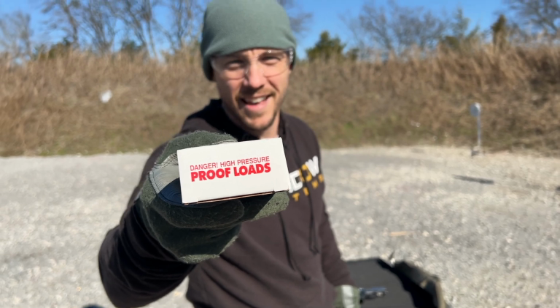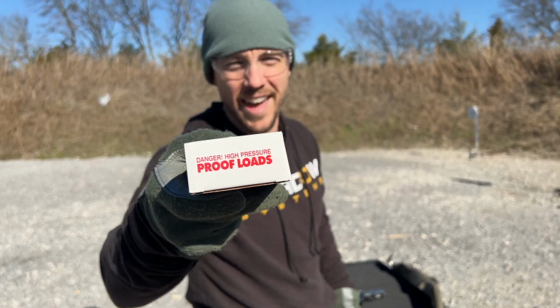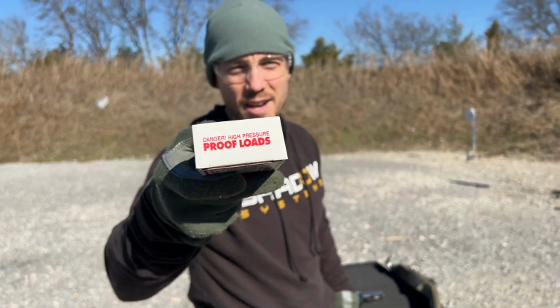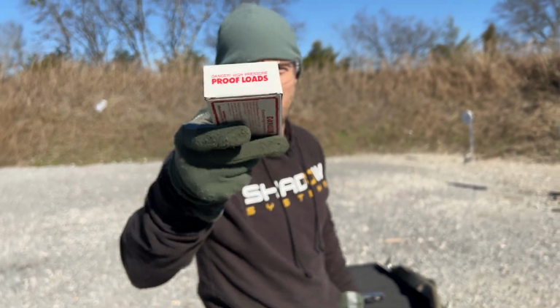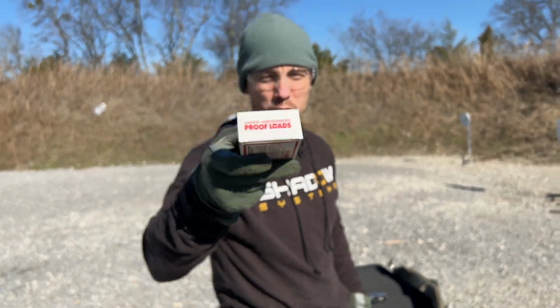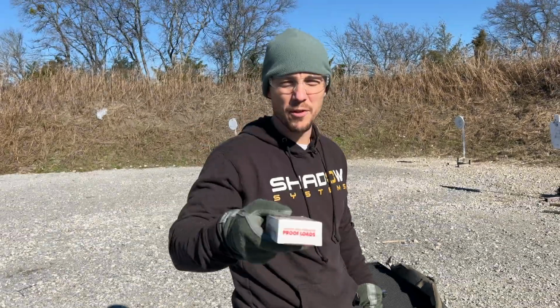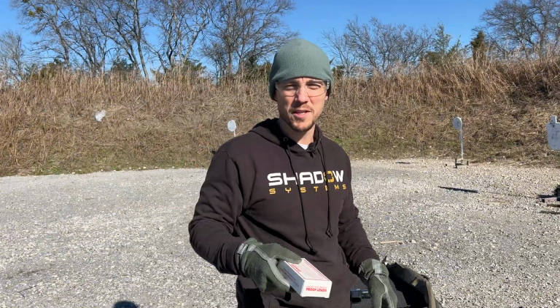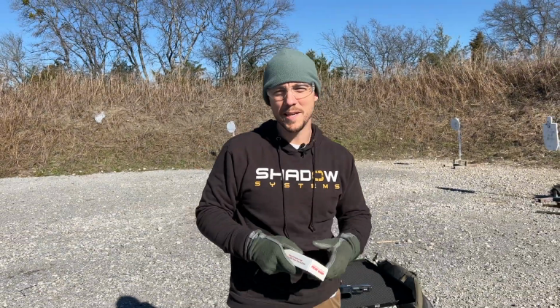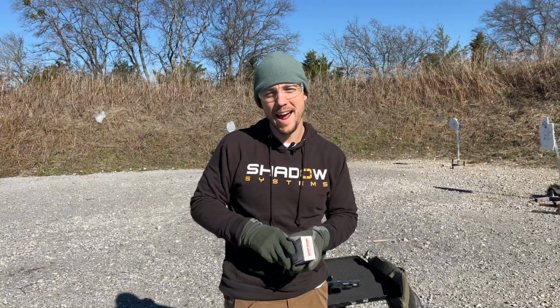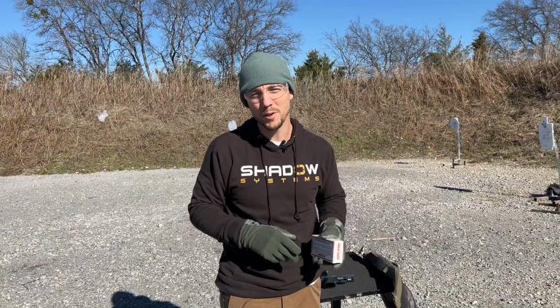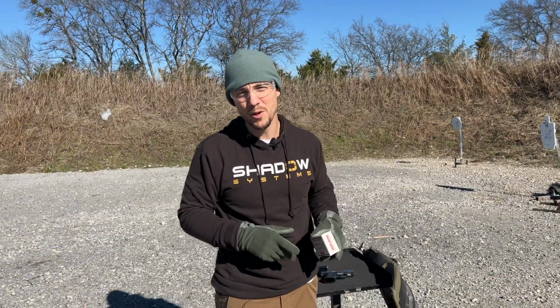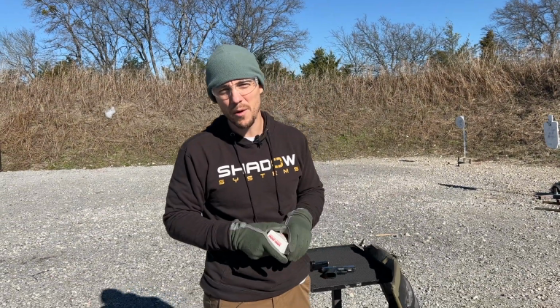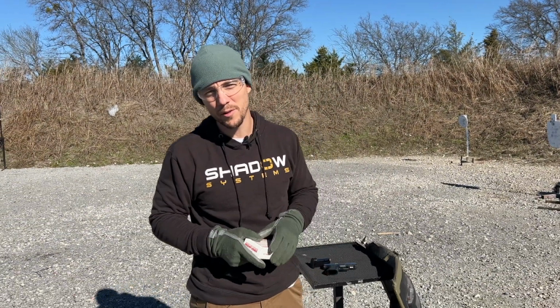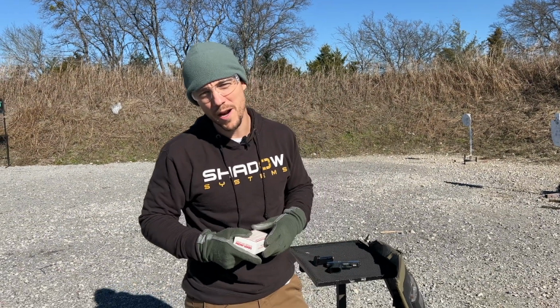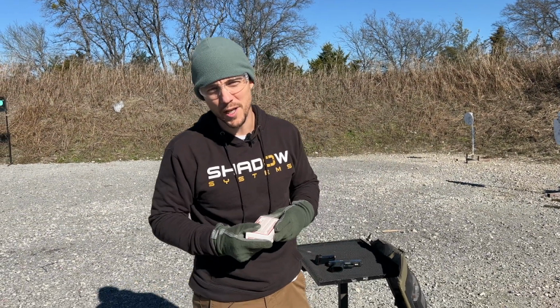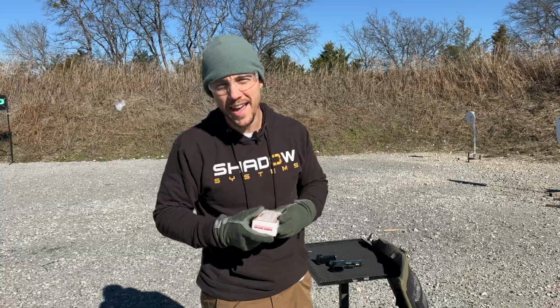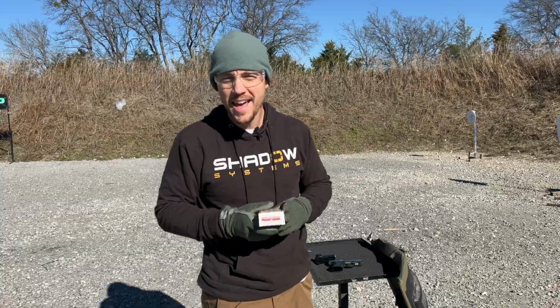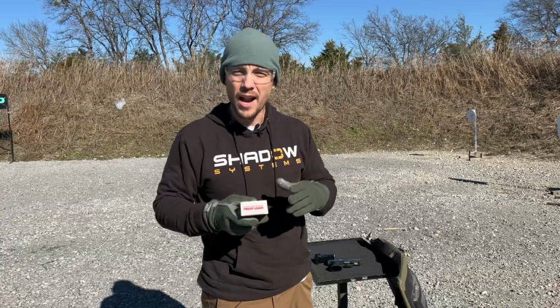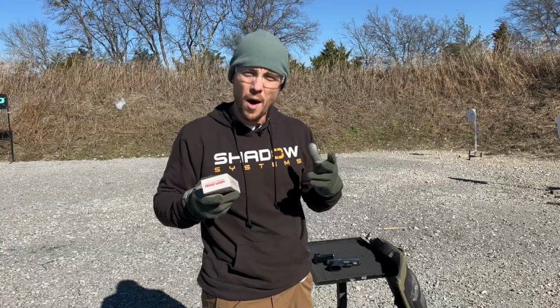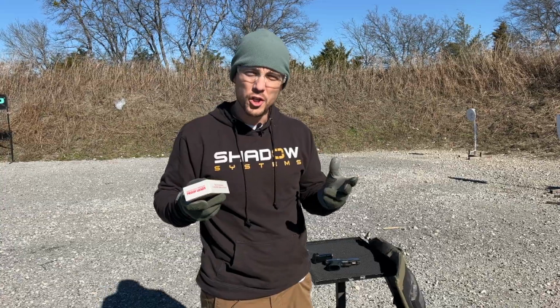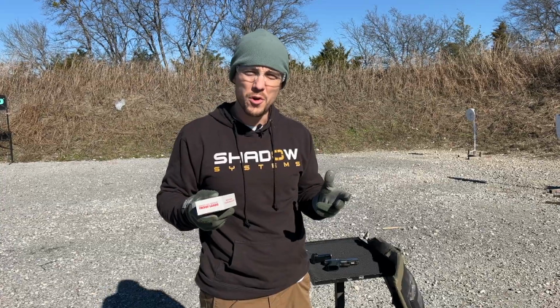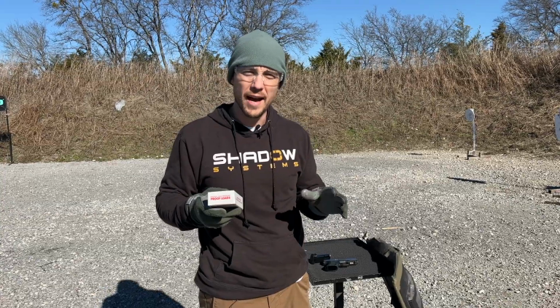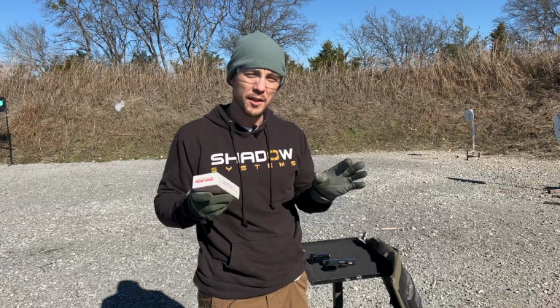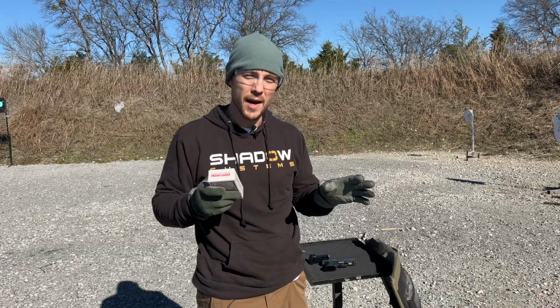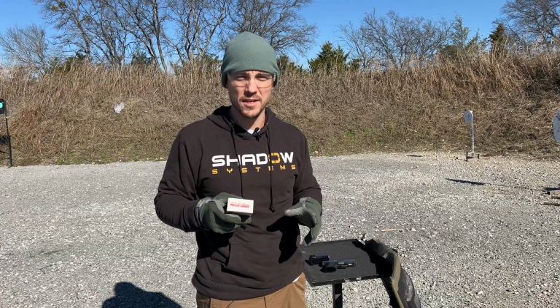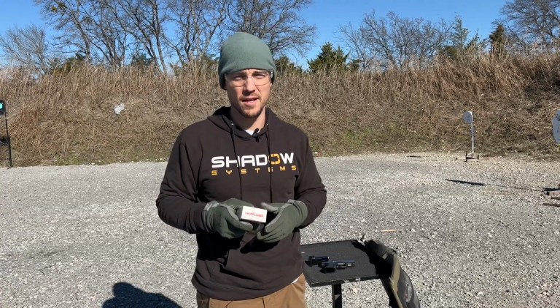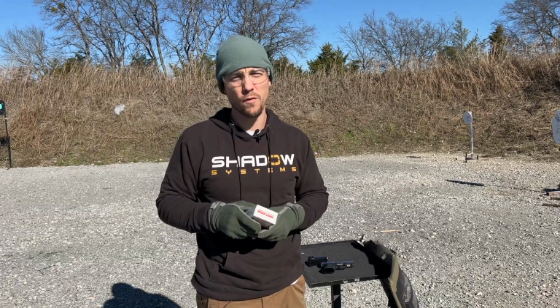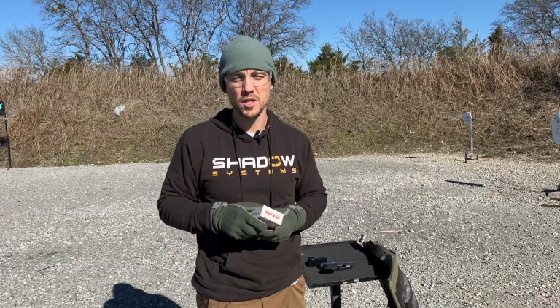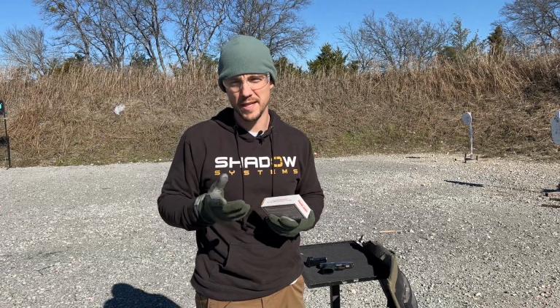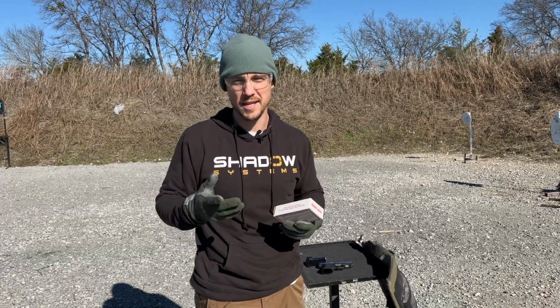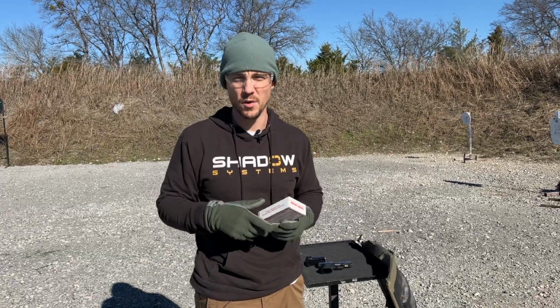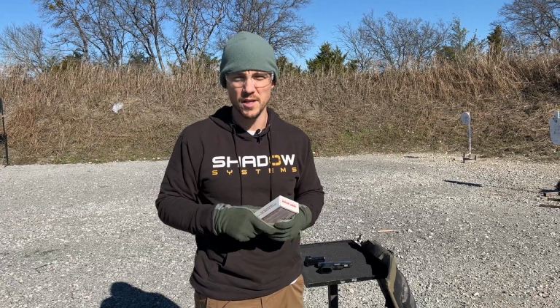Hey guys, Trevor with Shadow Systems. It's Technical Tuesday. We're out at the range today, and I wanted to show you guys a little behind the scenes for some of the testing that we do.